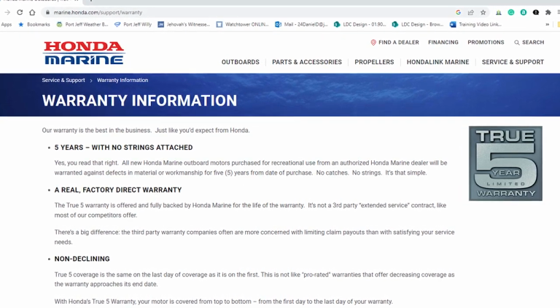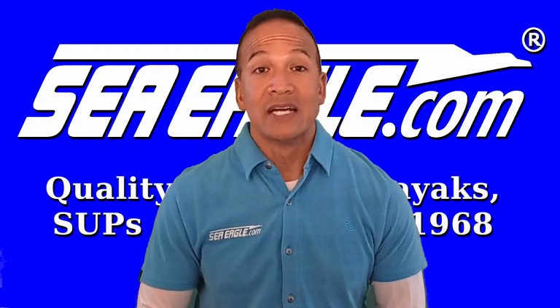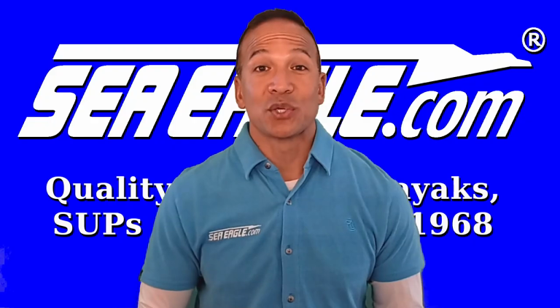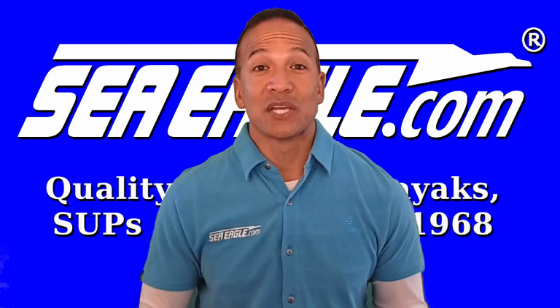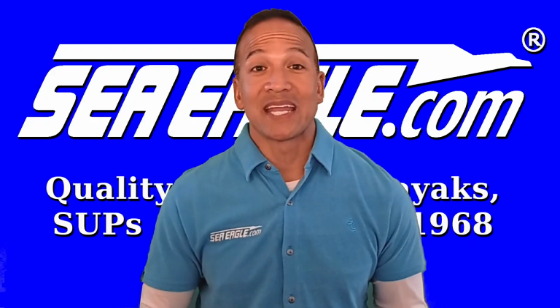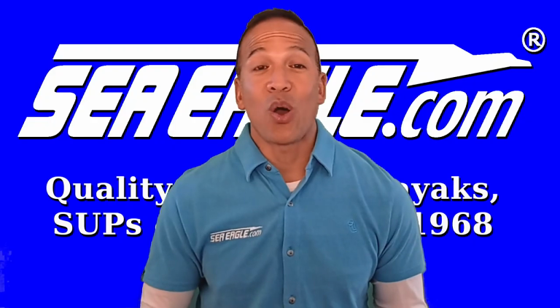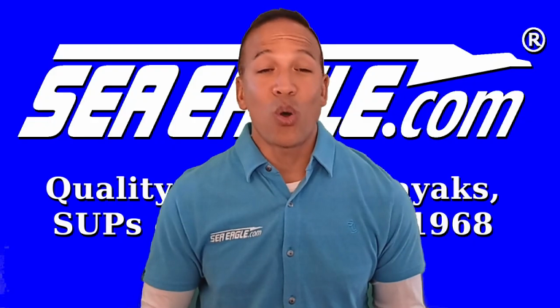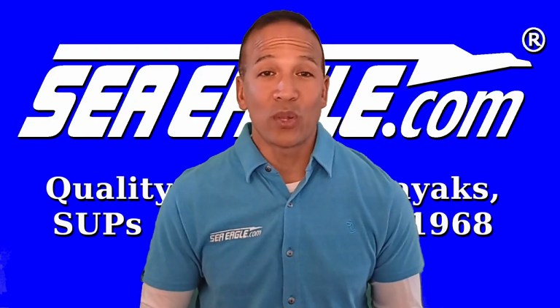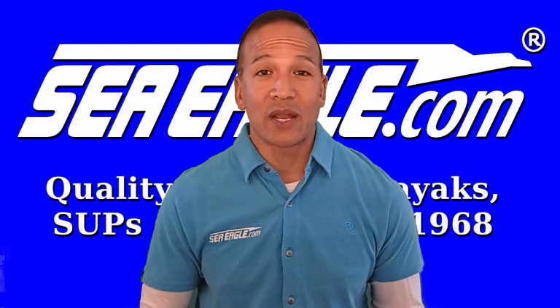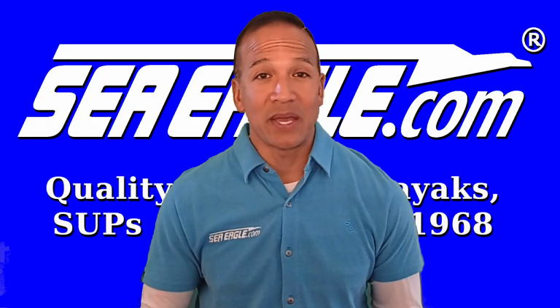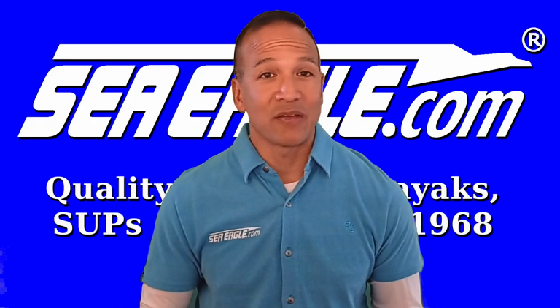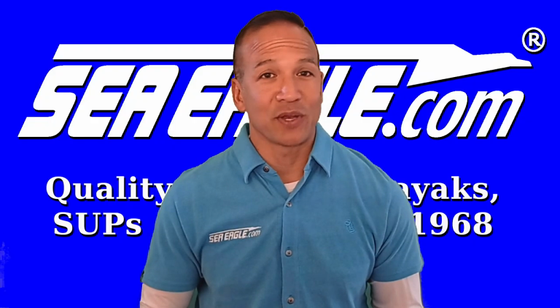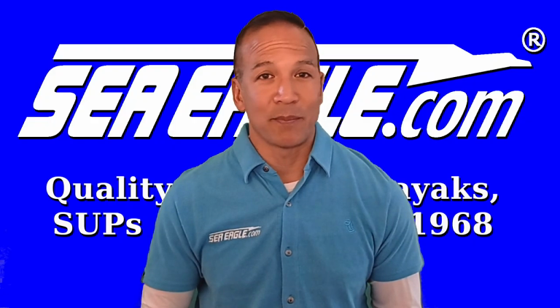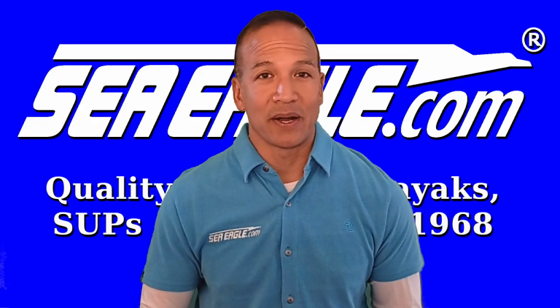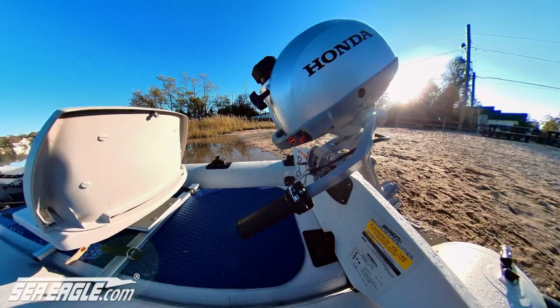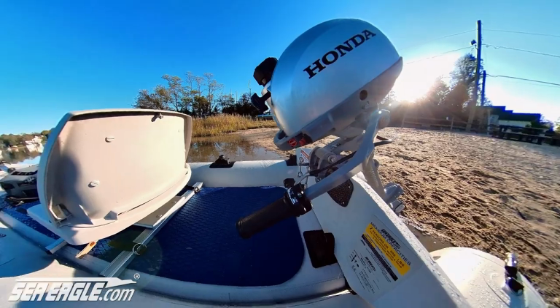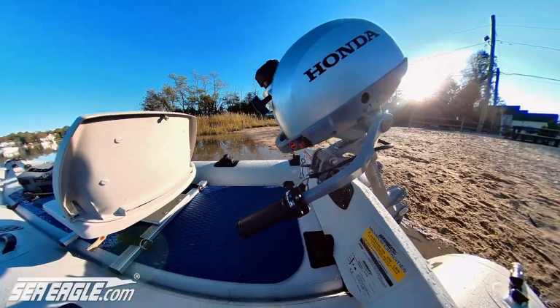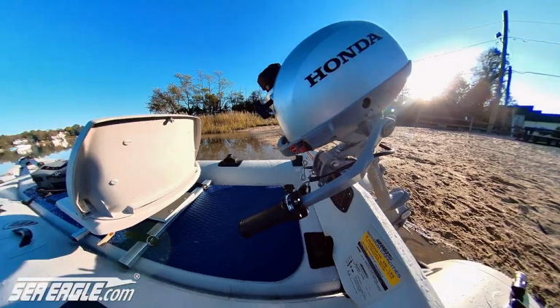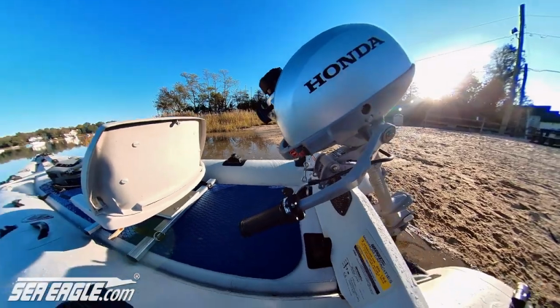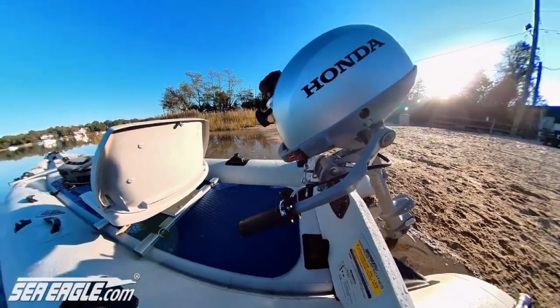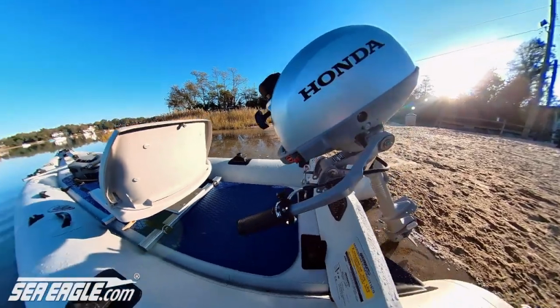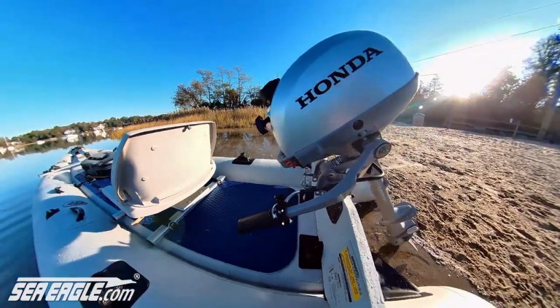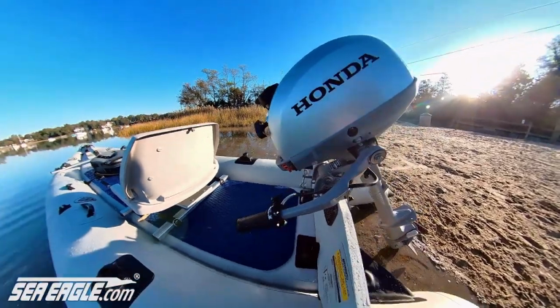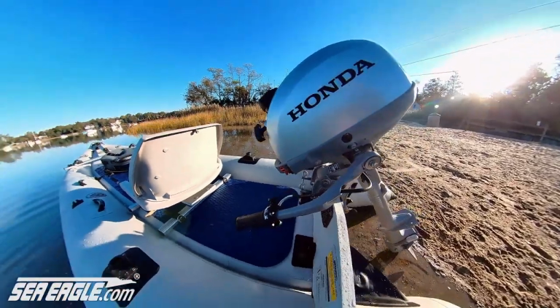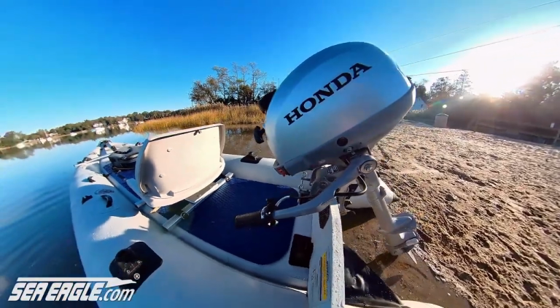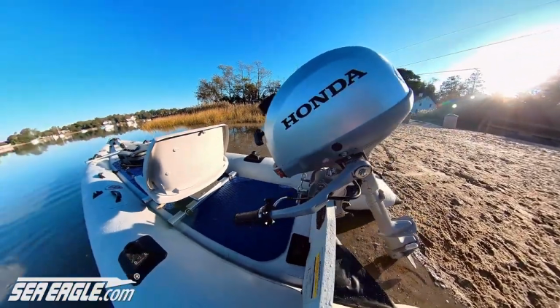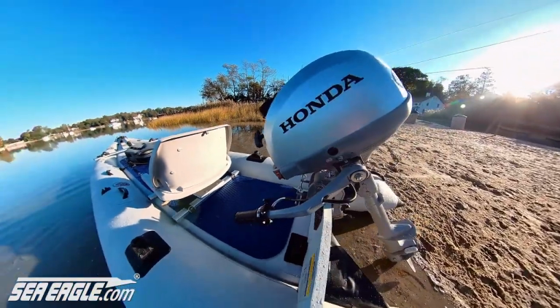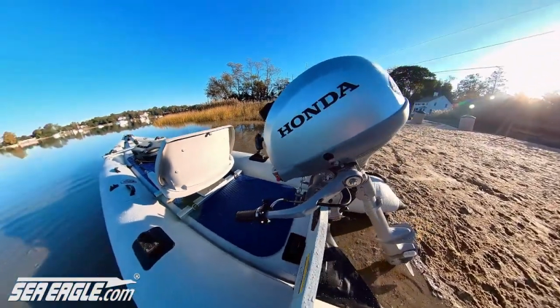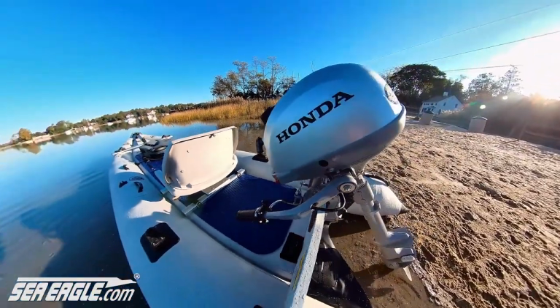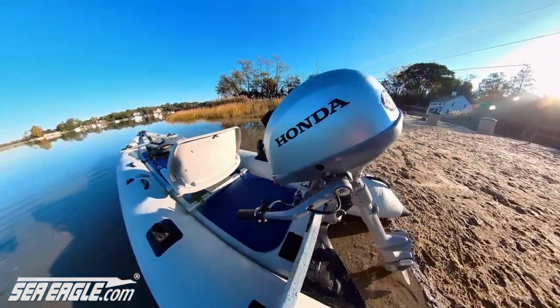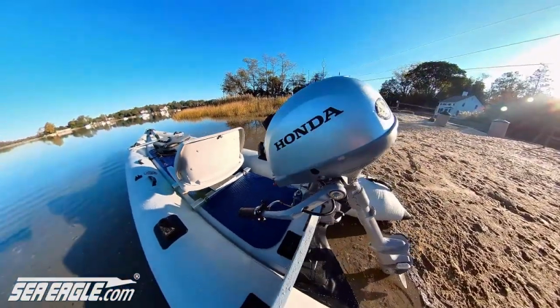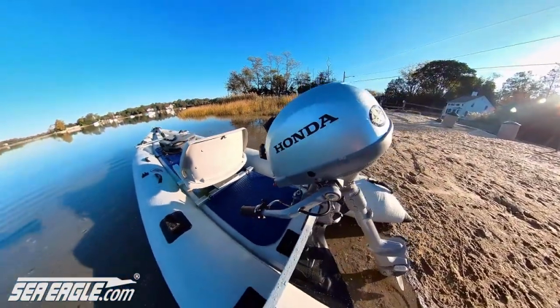So you're getting a whole lot of bang for your buck. For its size and what it offers, it's a true powerhouse.